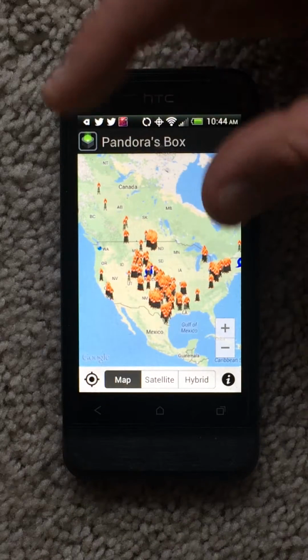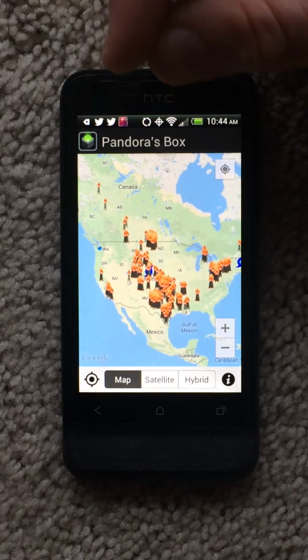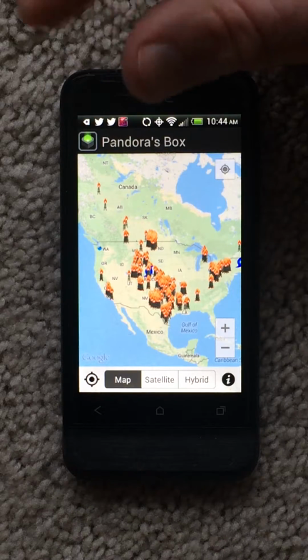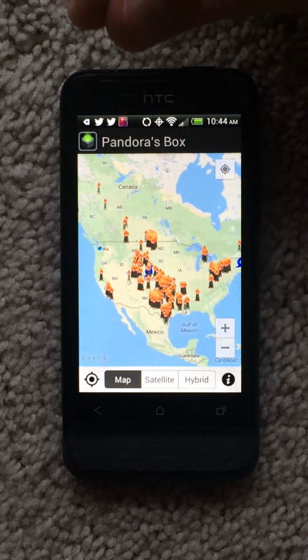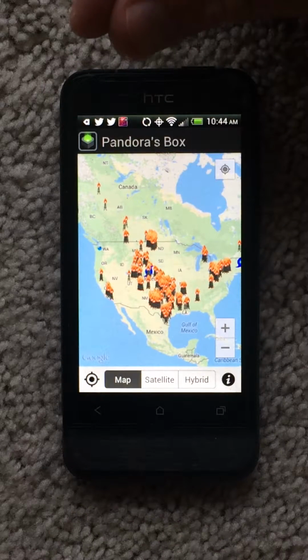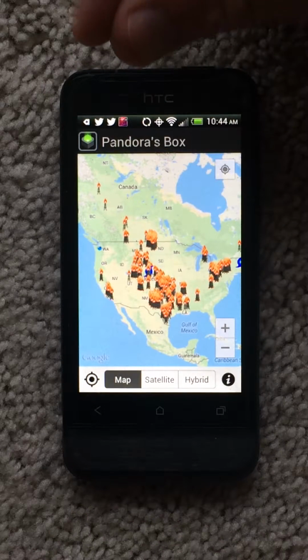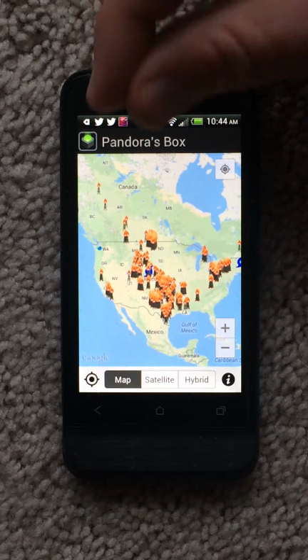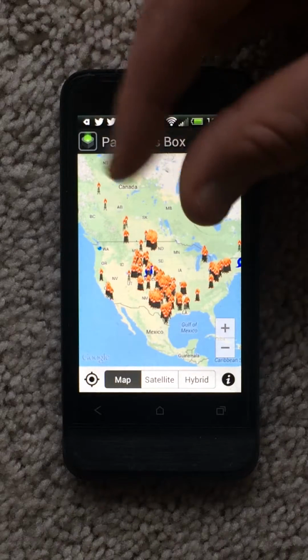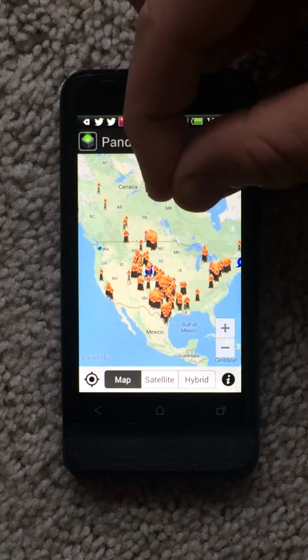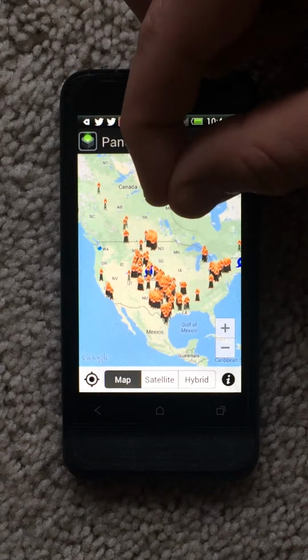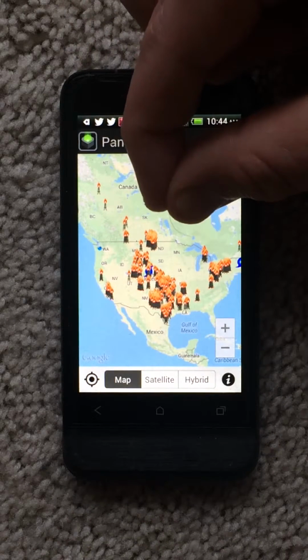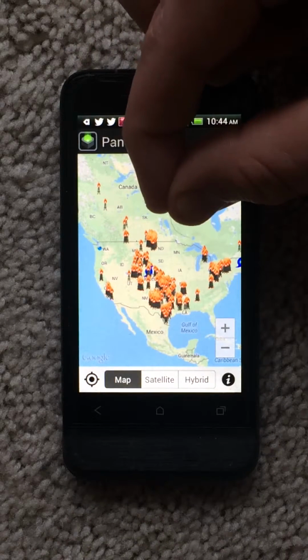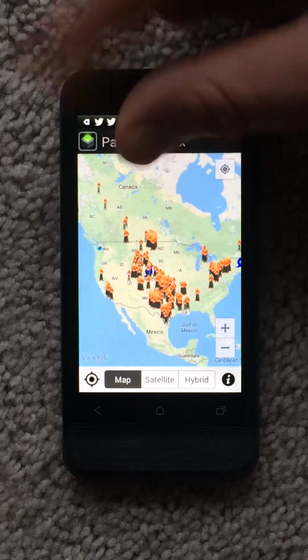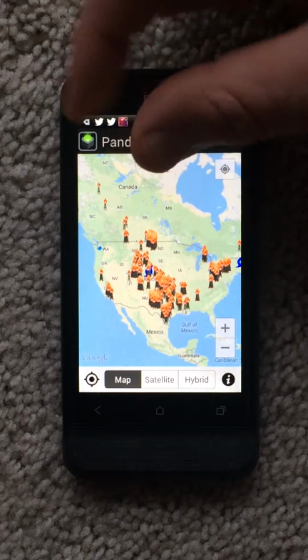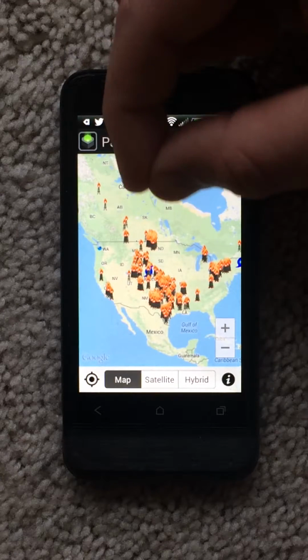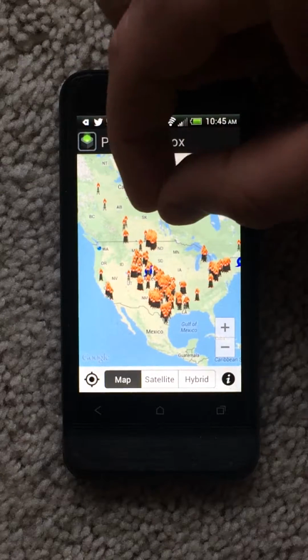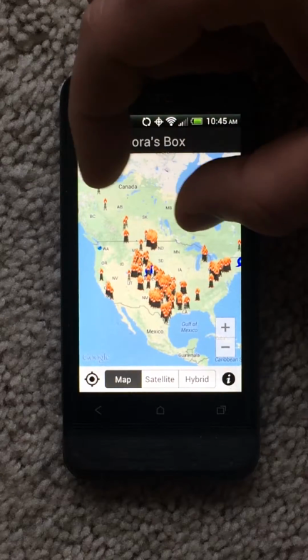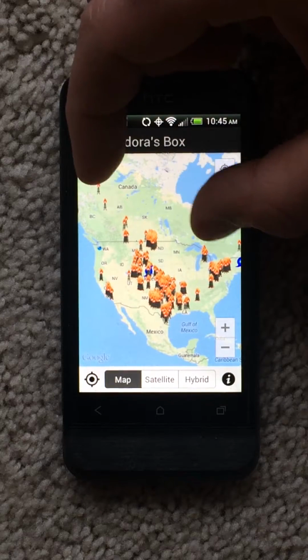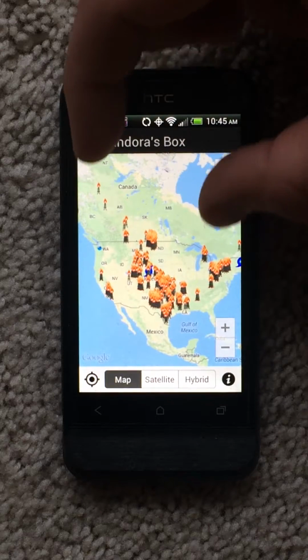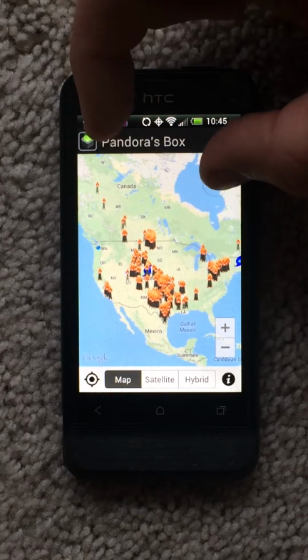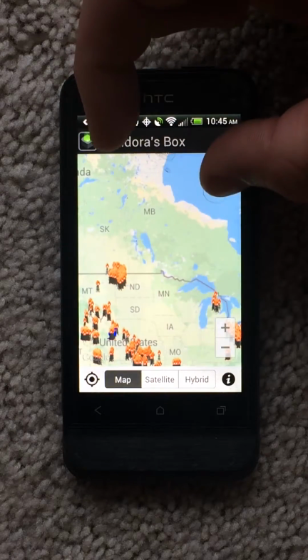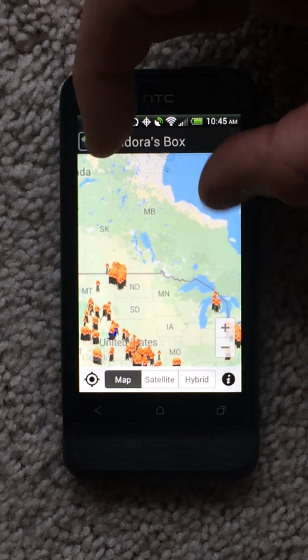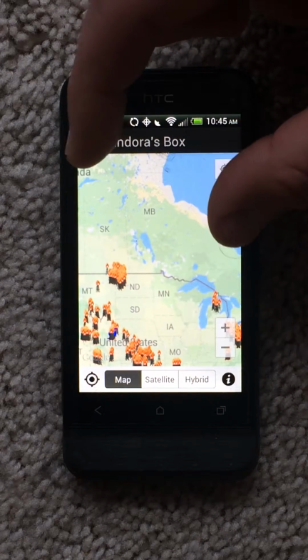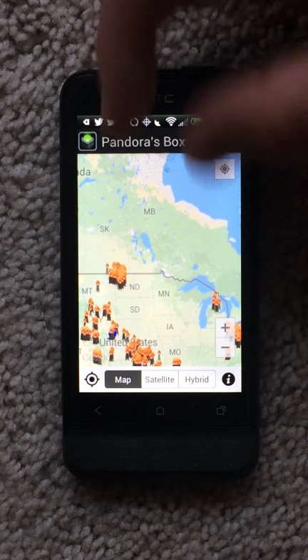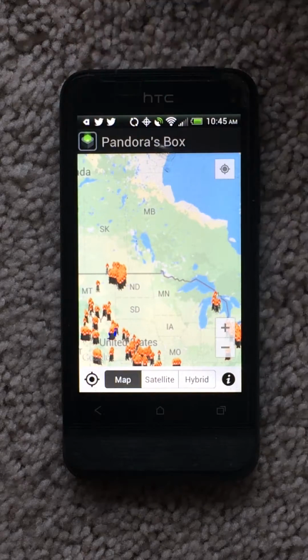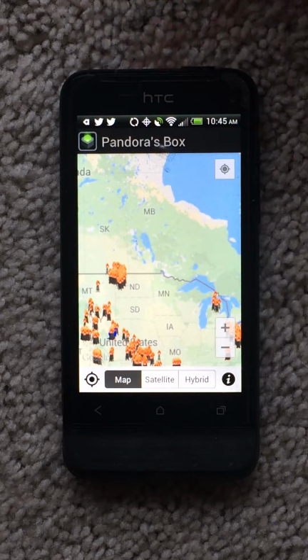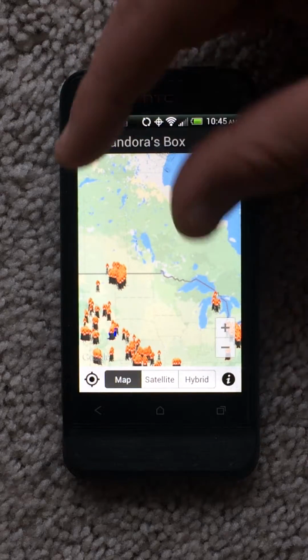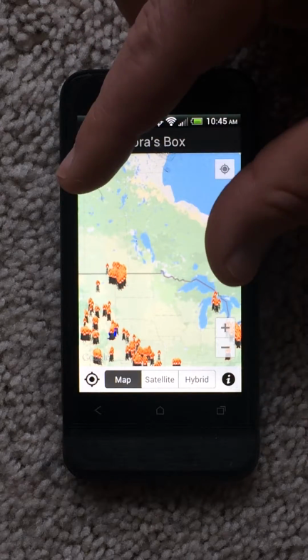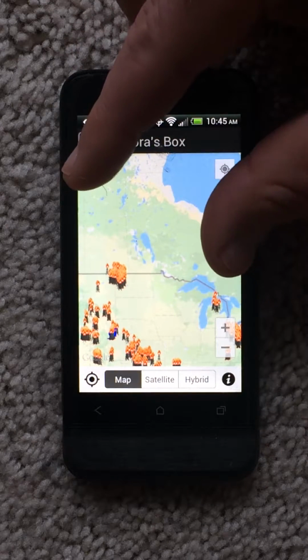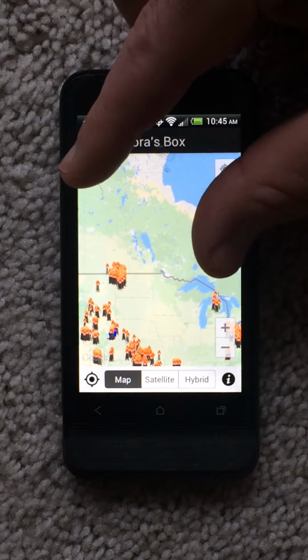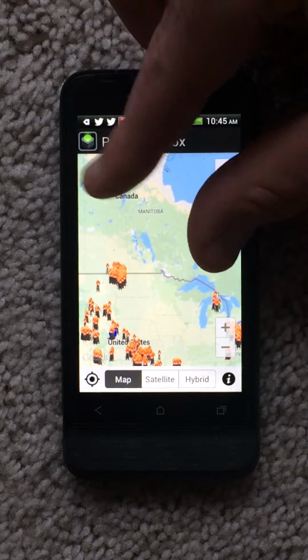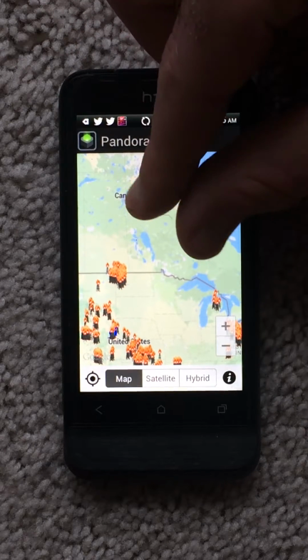If you want to zoom in, you simply spread your fingers apart. If you want to move out, you simply squeeze them together.